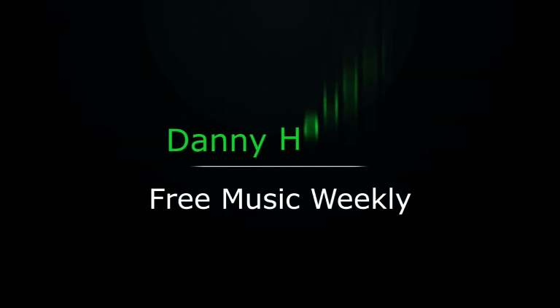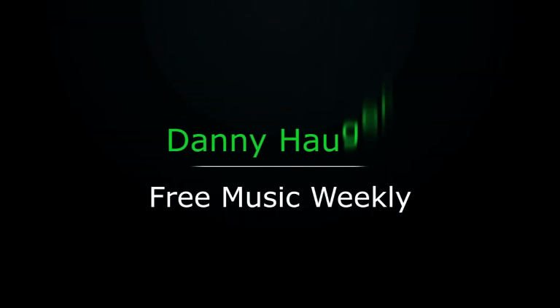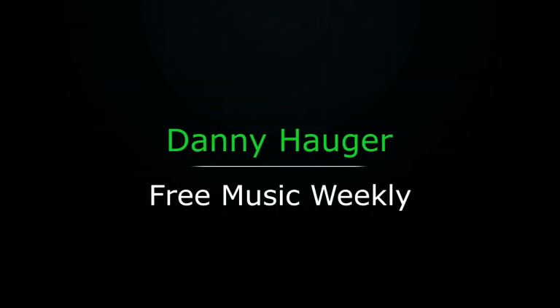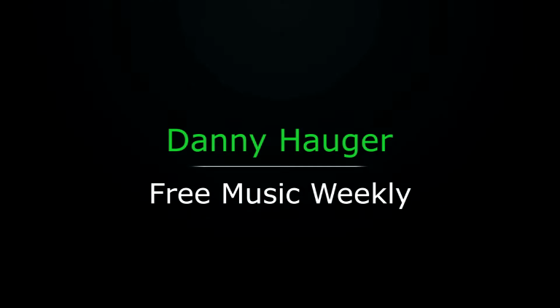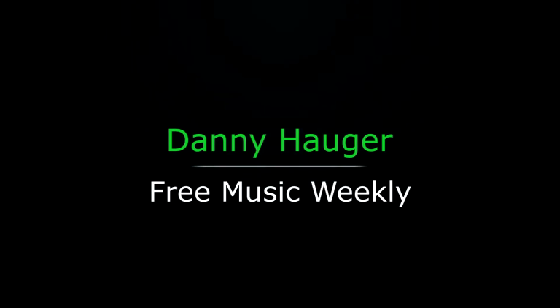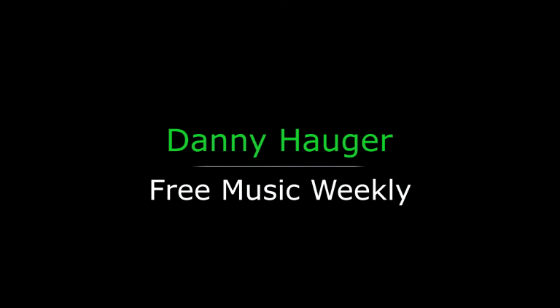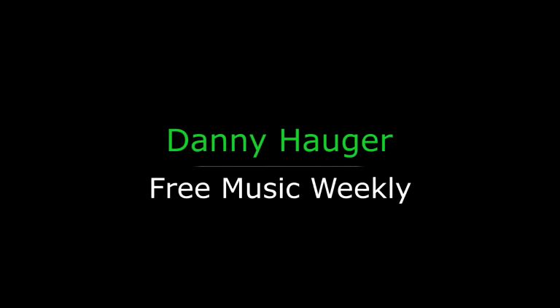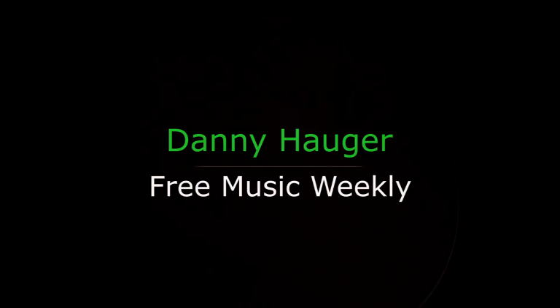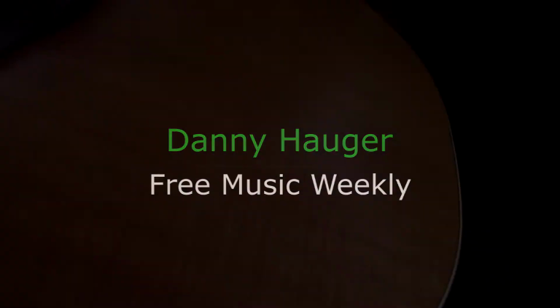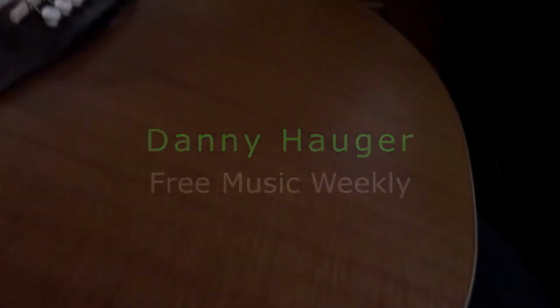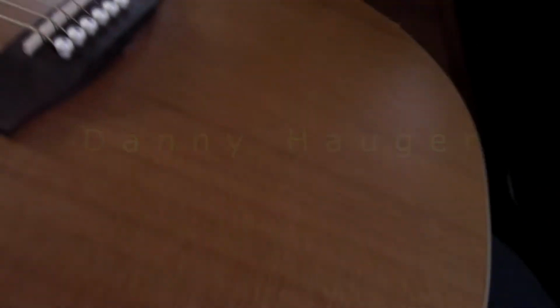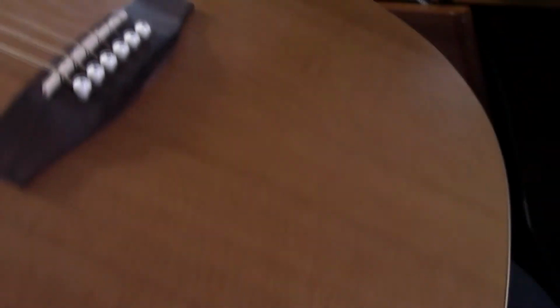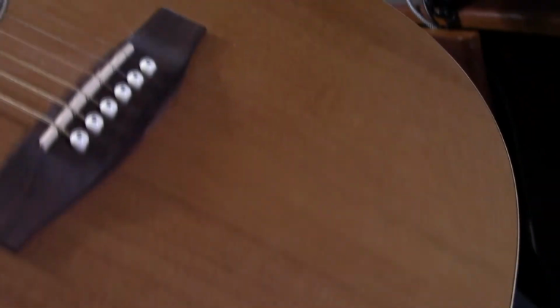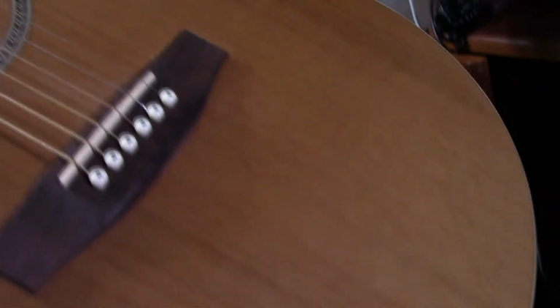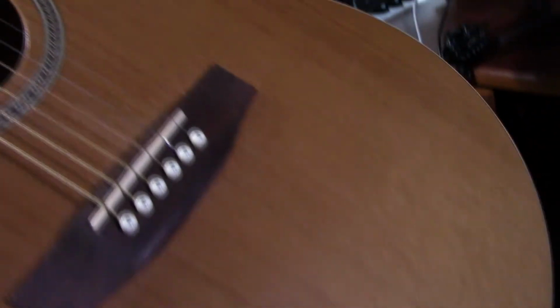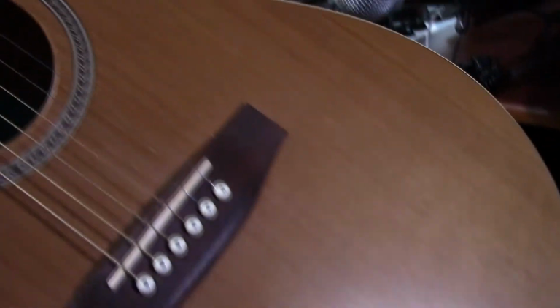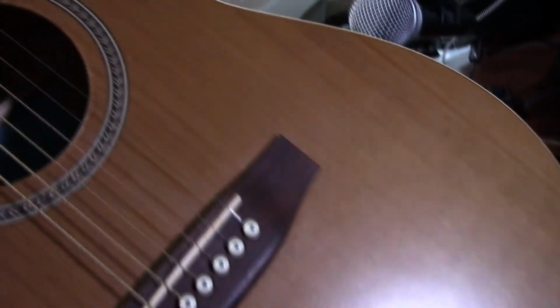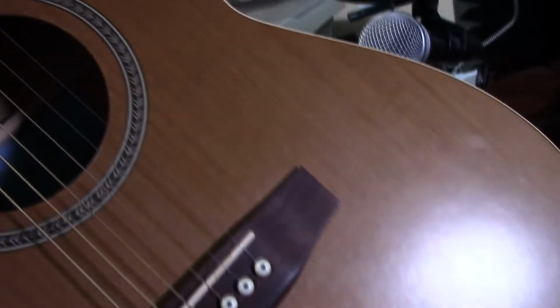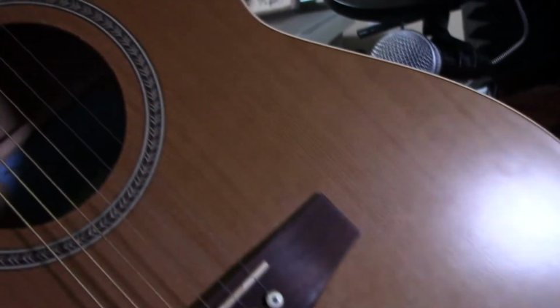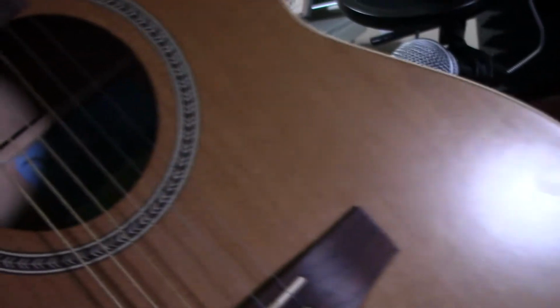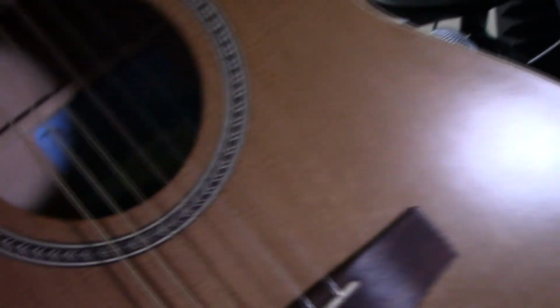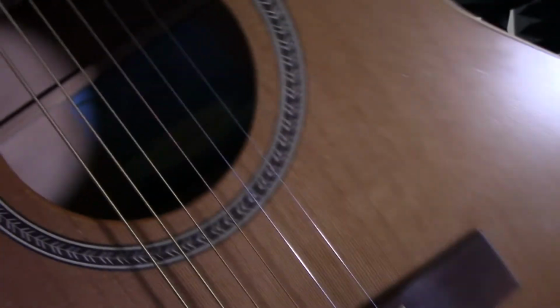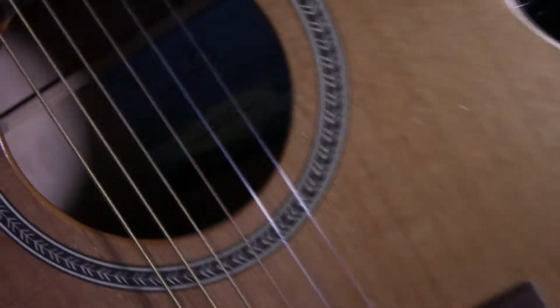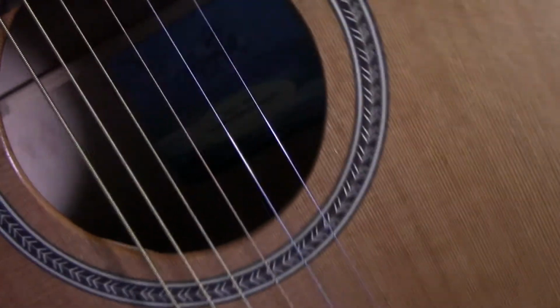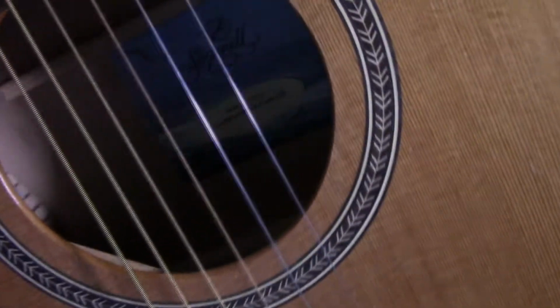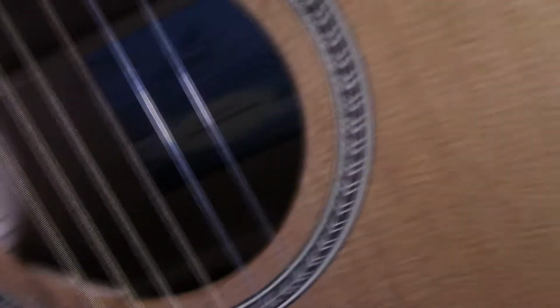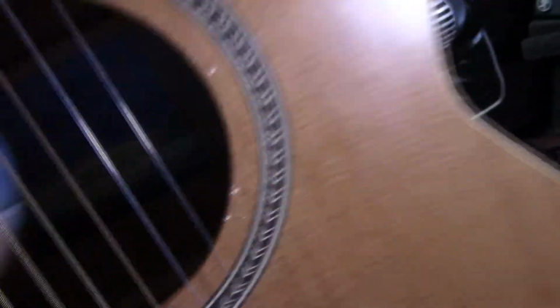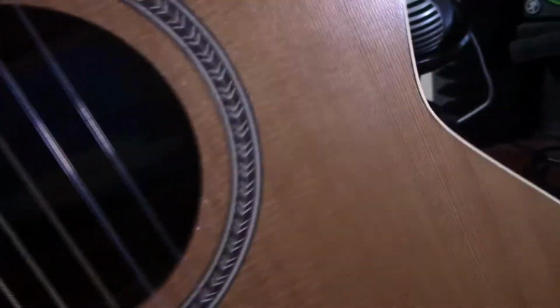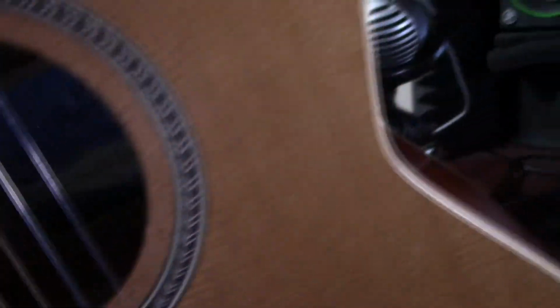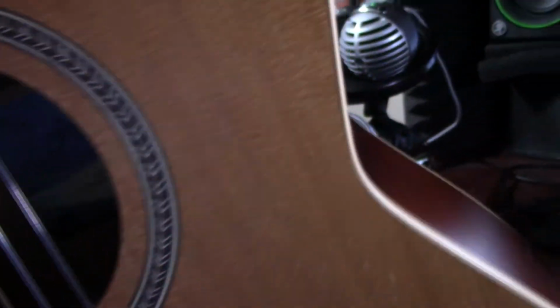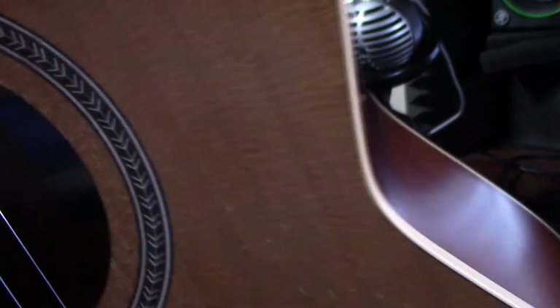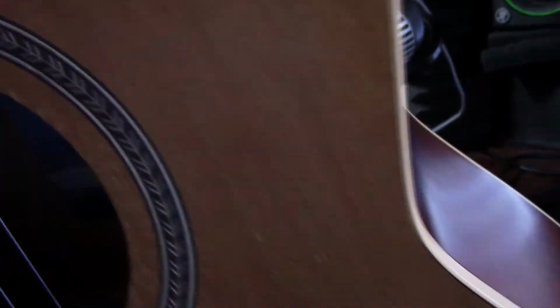Hey everybody, Danny Hogger here reviewing the Seagull S6 Coastline Folk Acoustic Electric Guitar. Let's go over the specs.